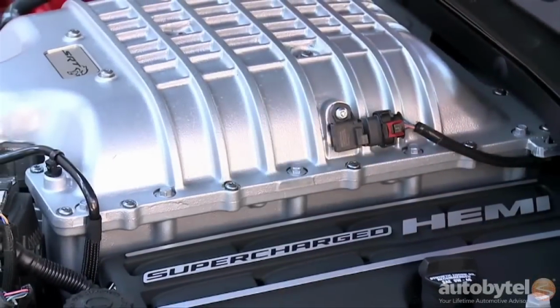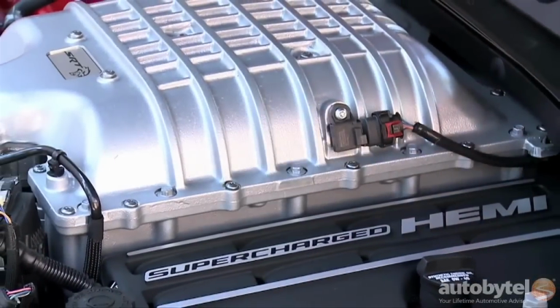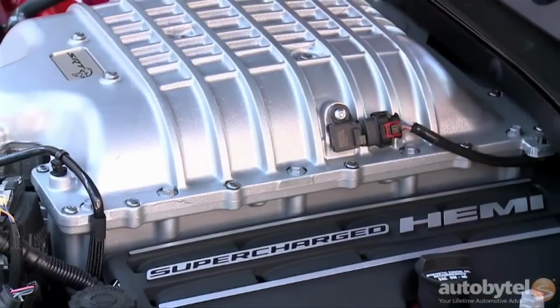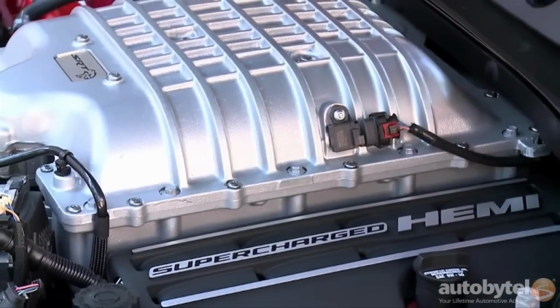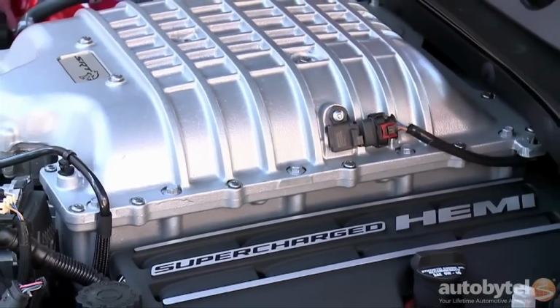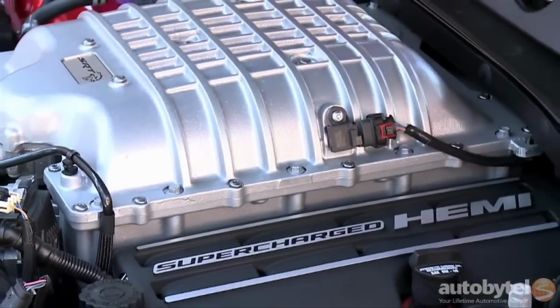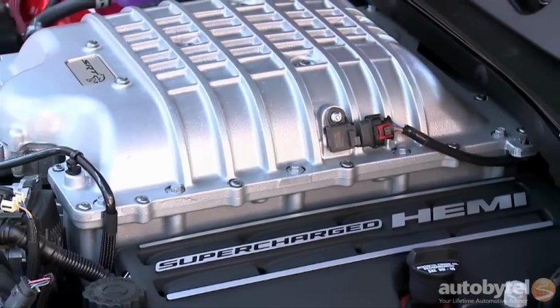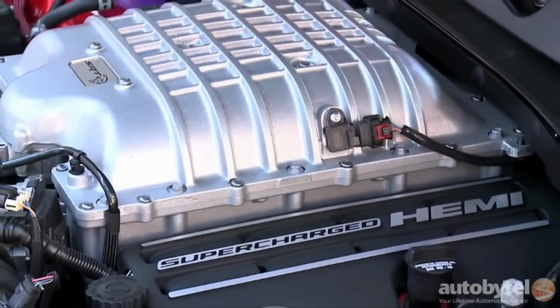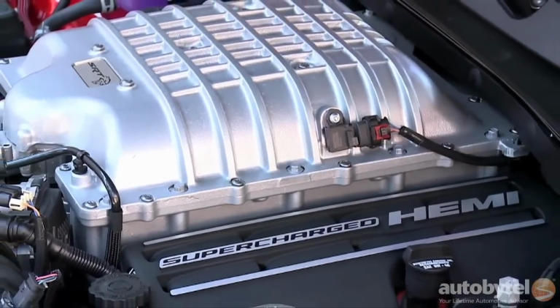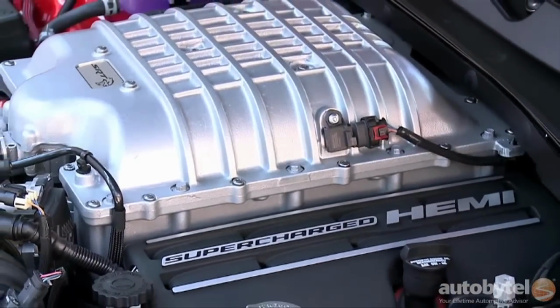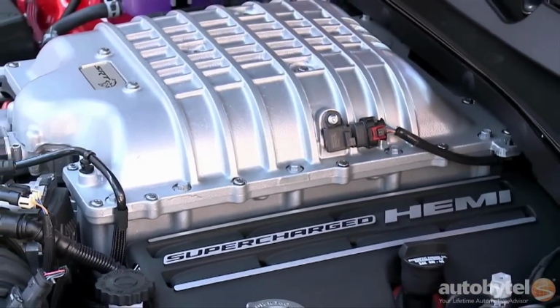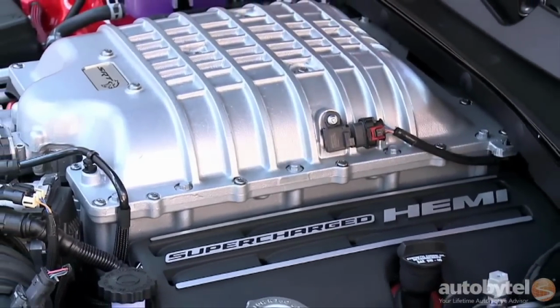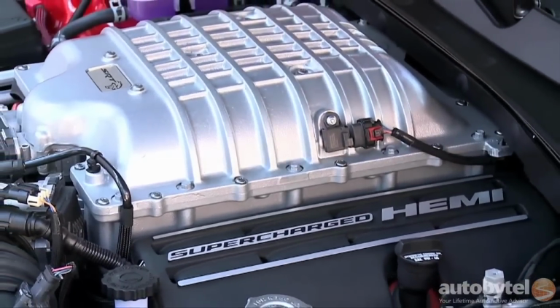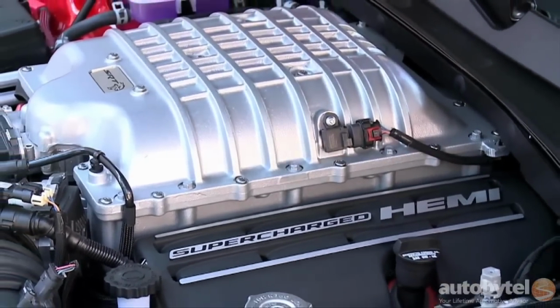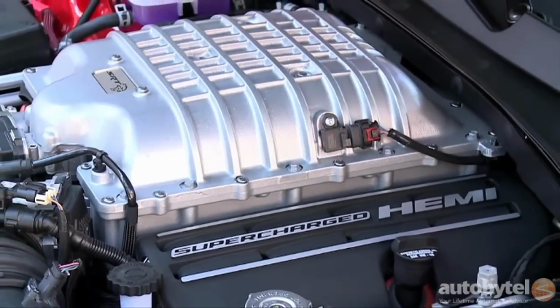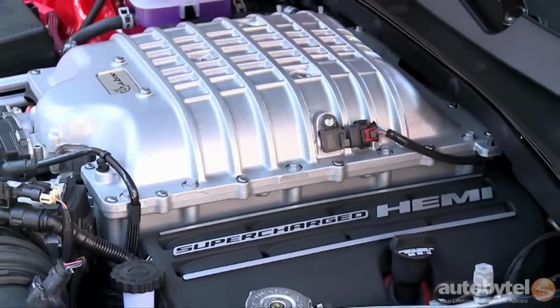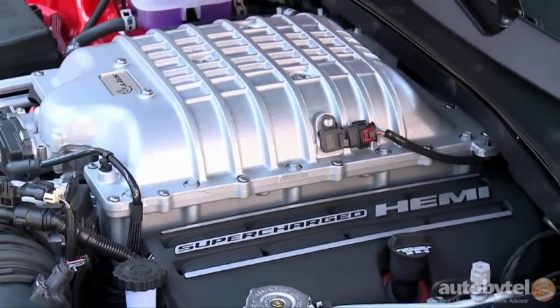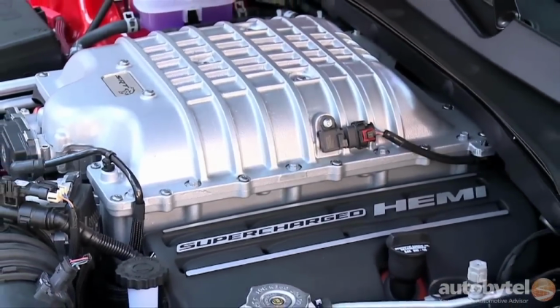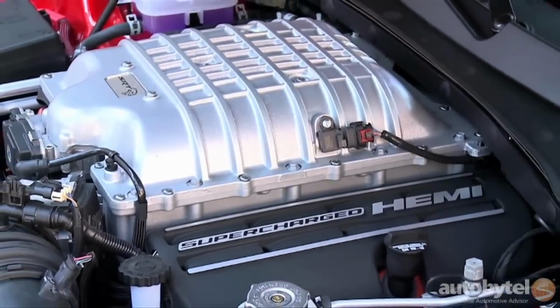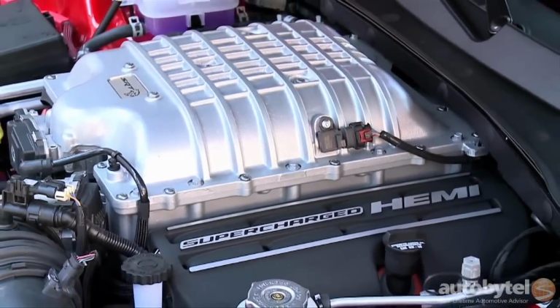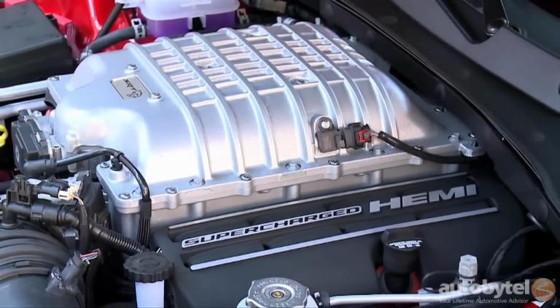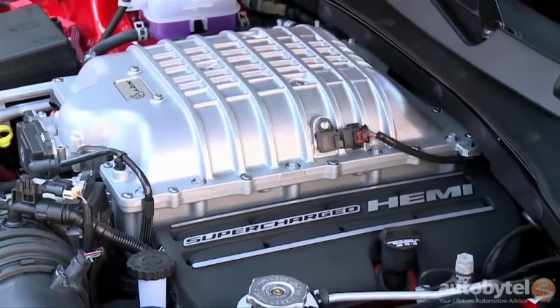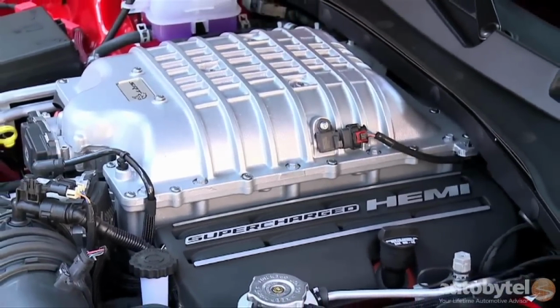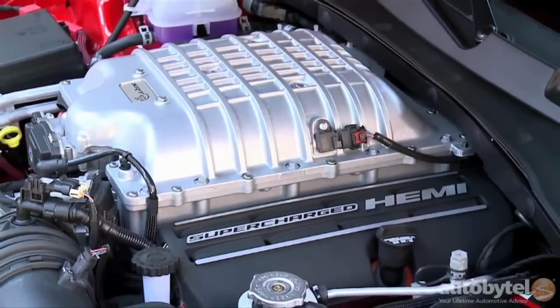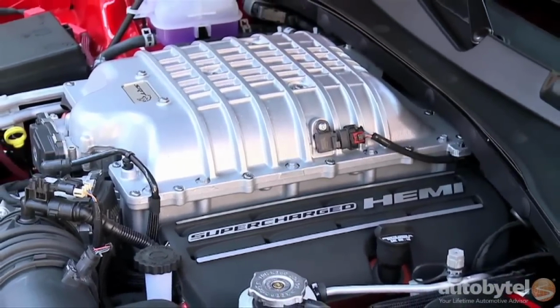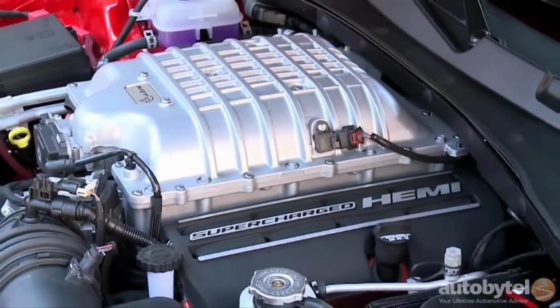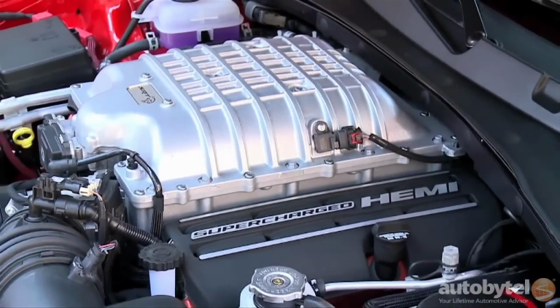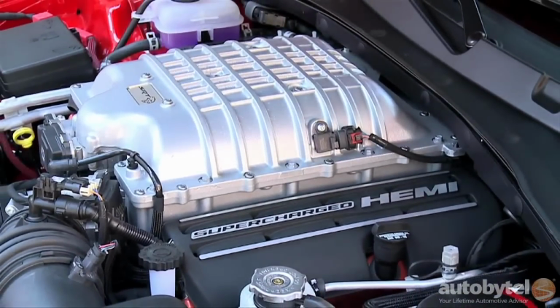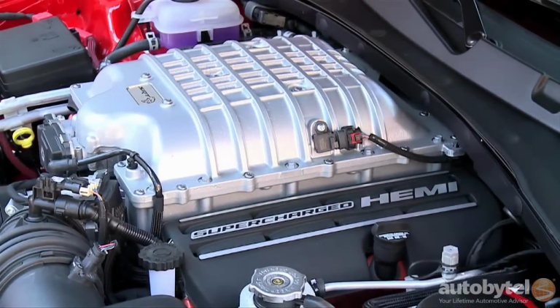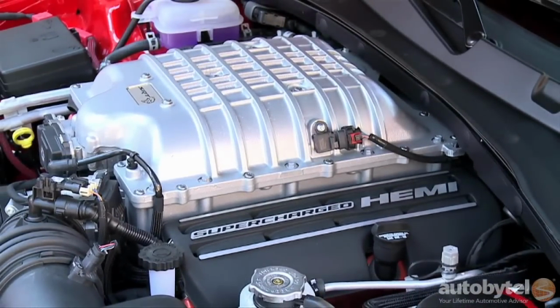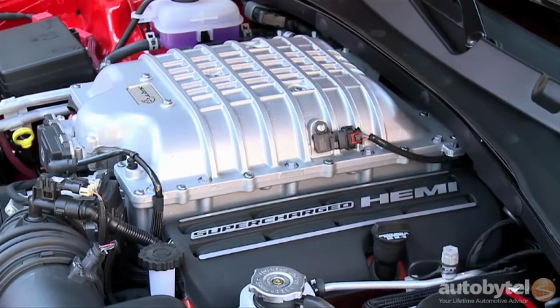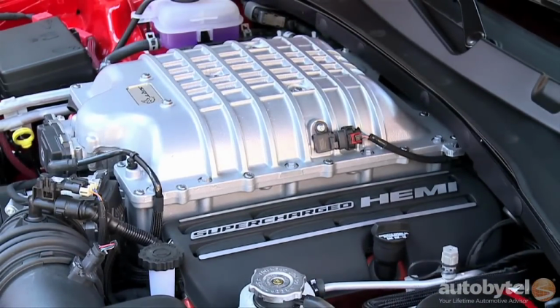Still, most people won't be buying the Hellcat for its cabin, but rather for the ability to do this kind of thing on a regular basis.